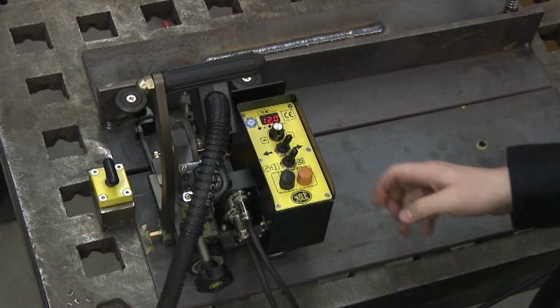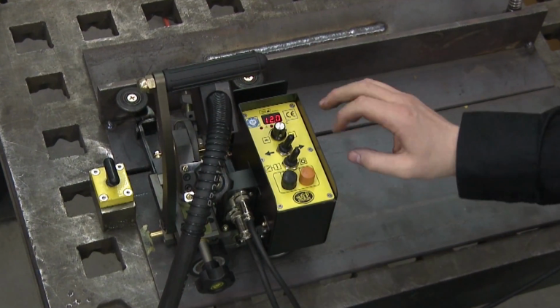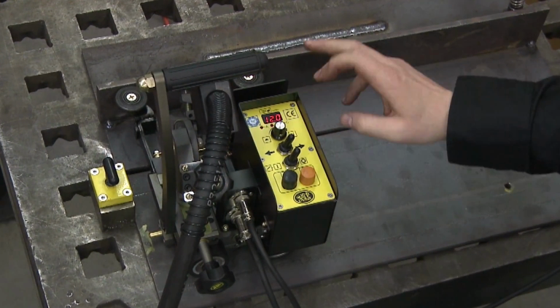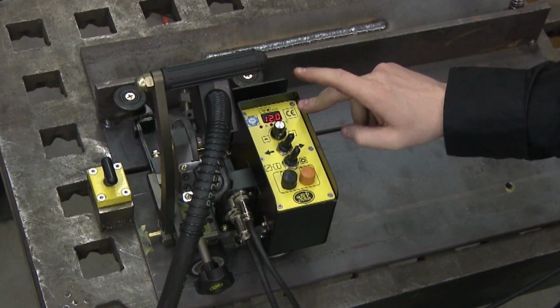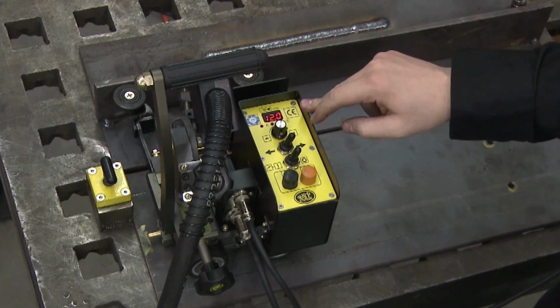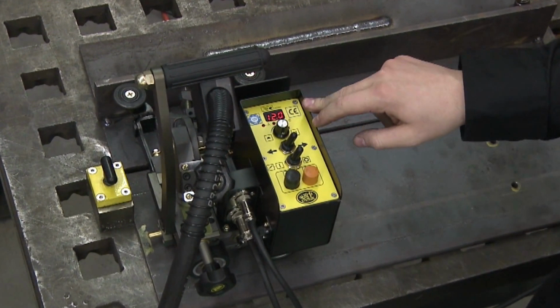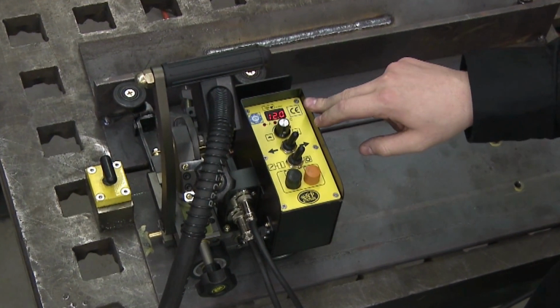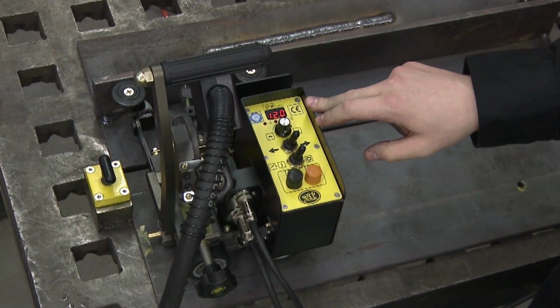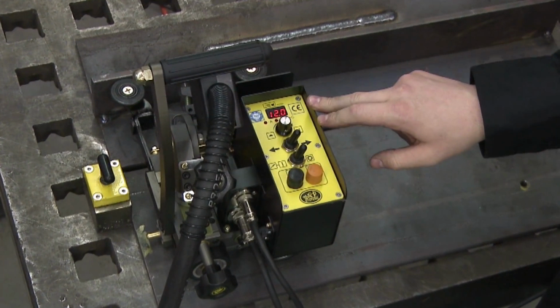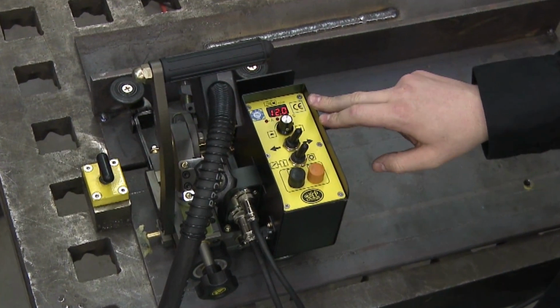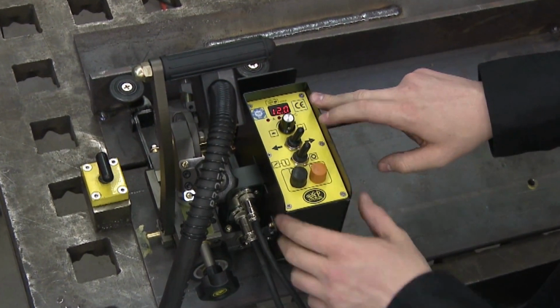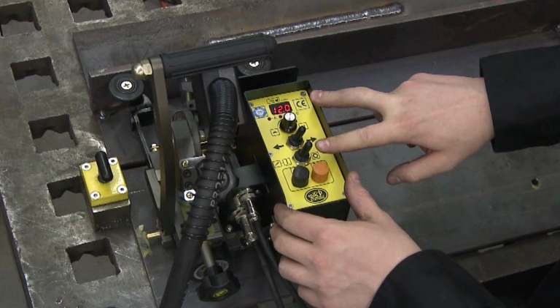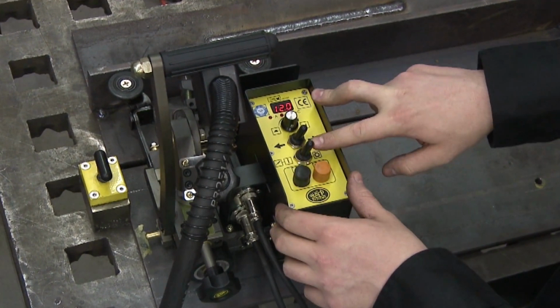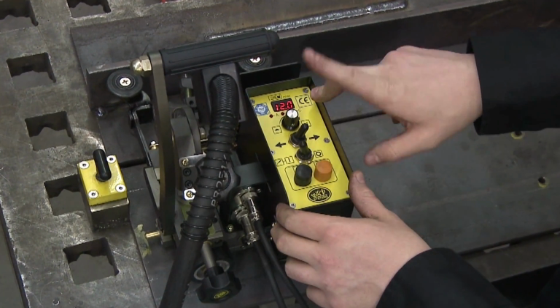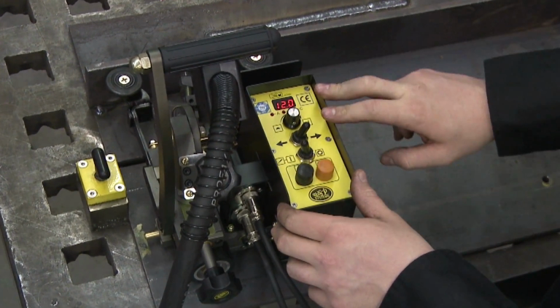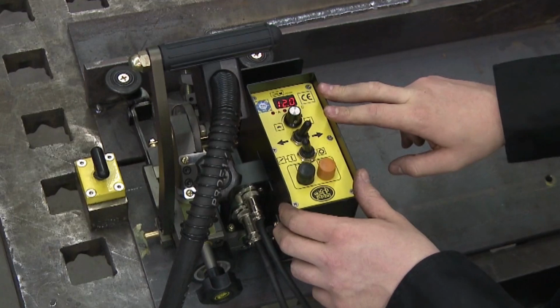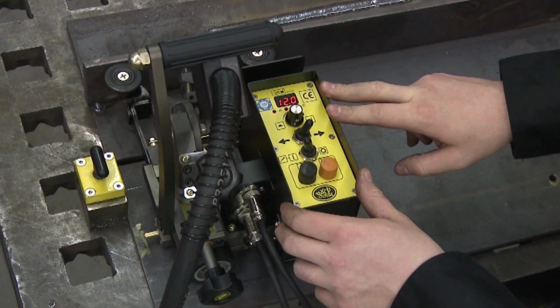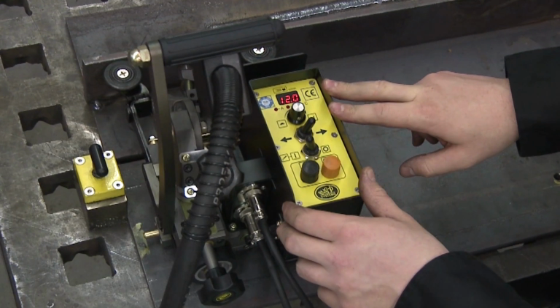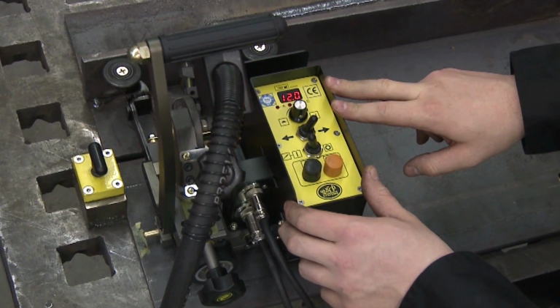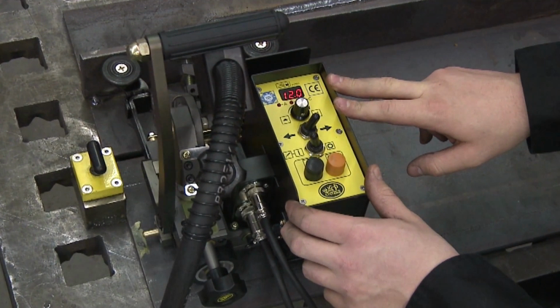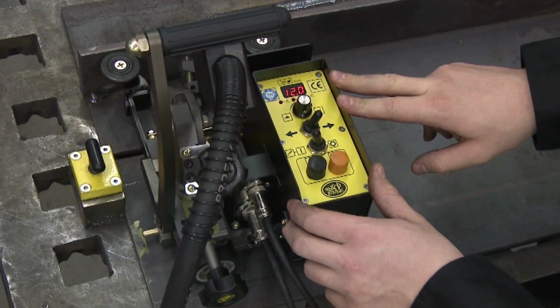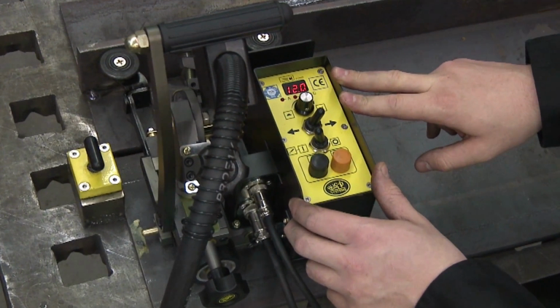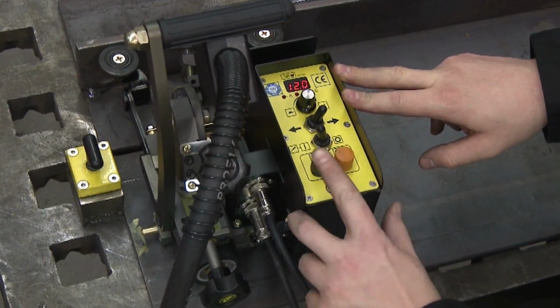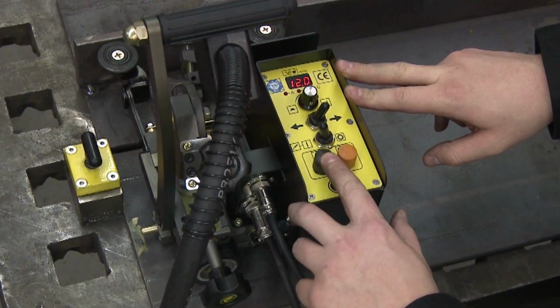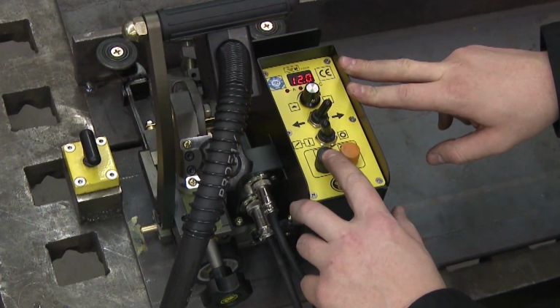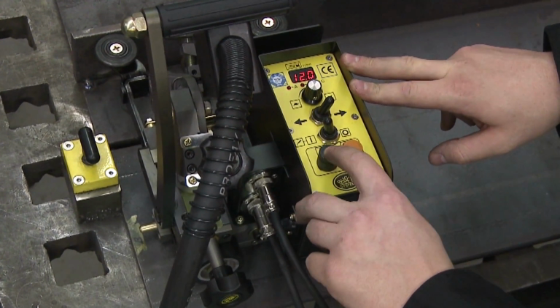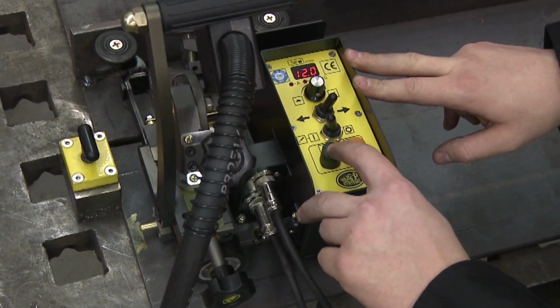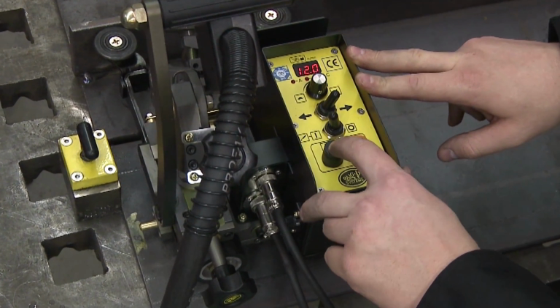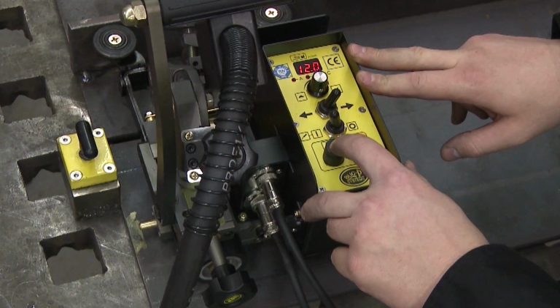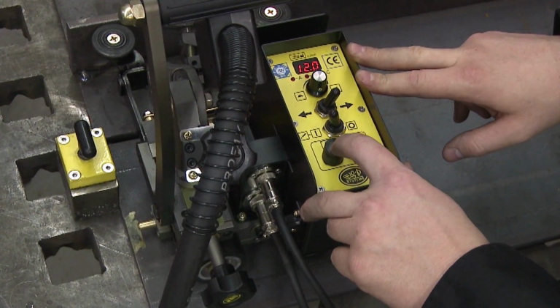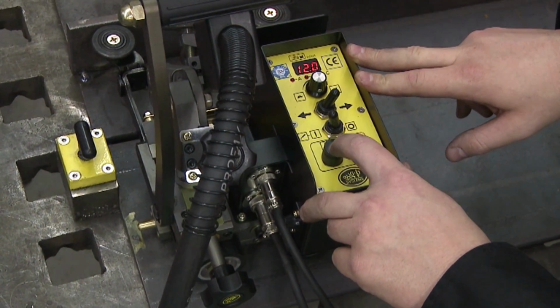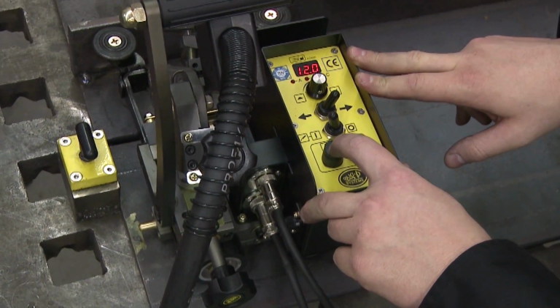Once you've got your torch in place and you're ready to weld, you just flip your weld contact to on and push the start button — it'll begin the weld.